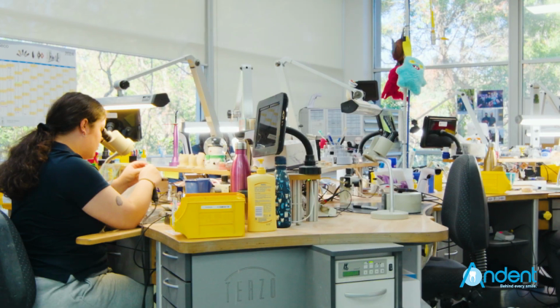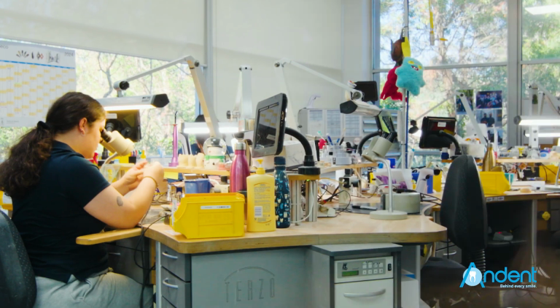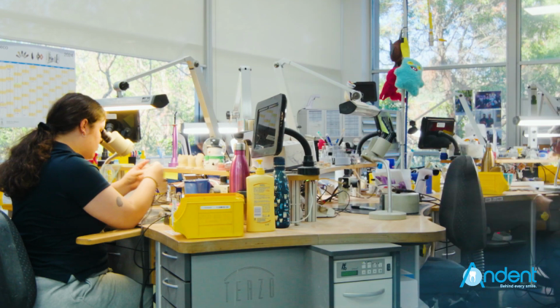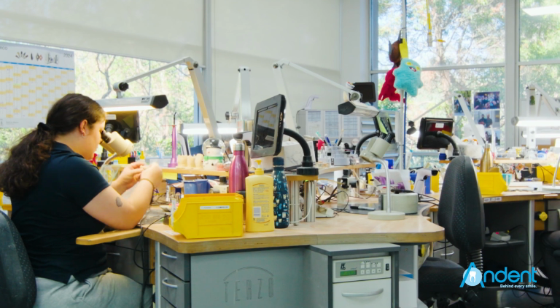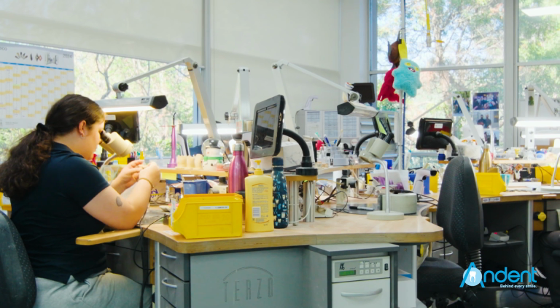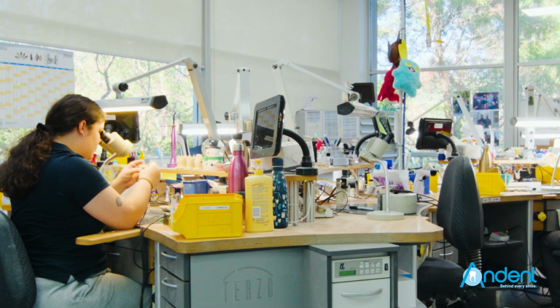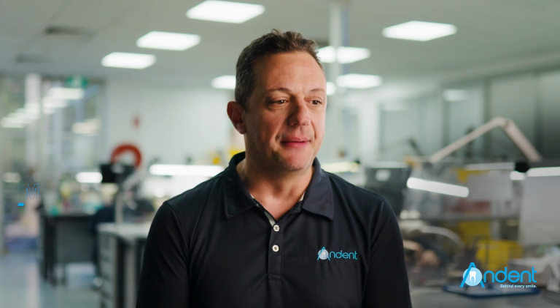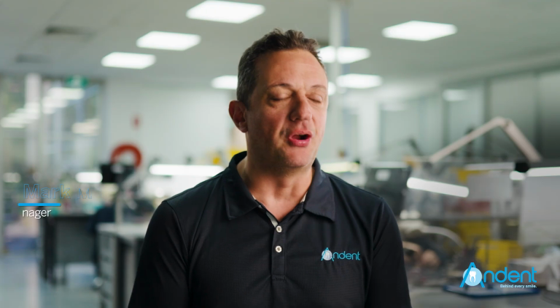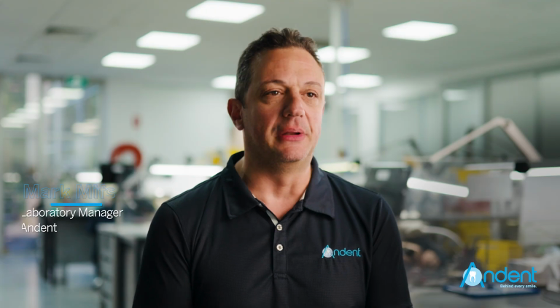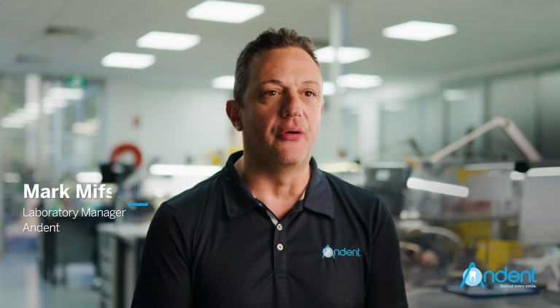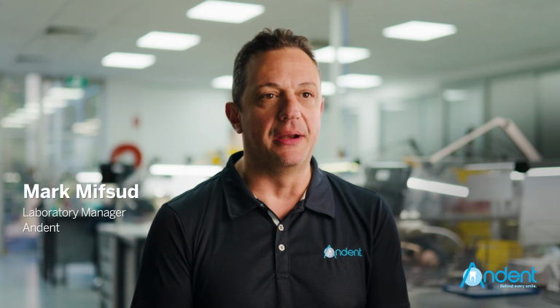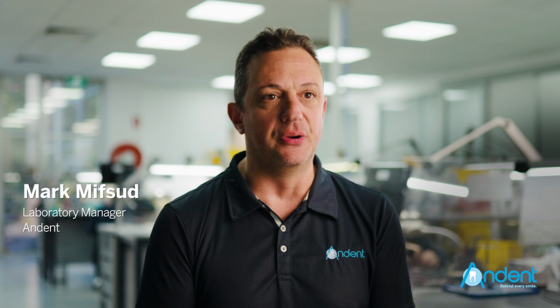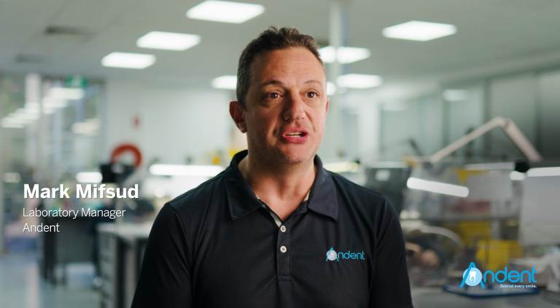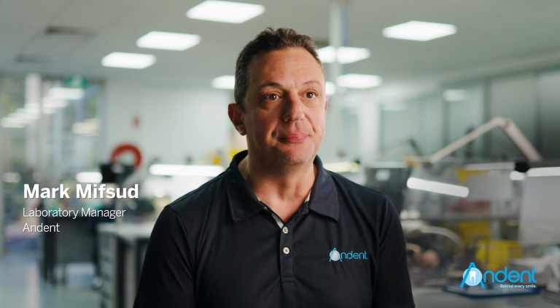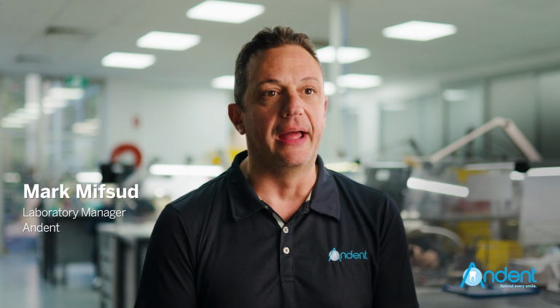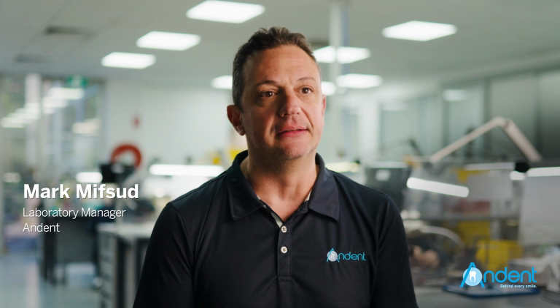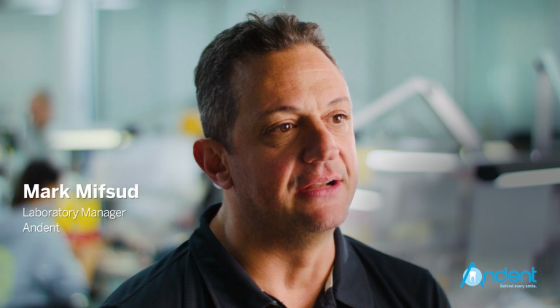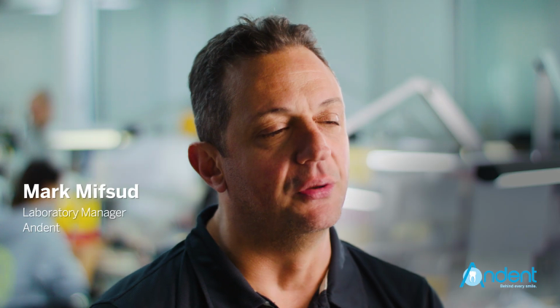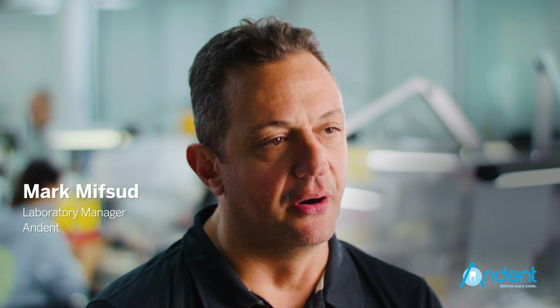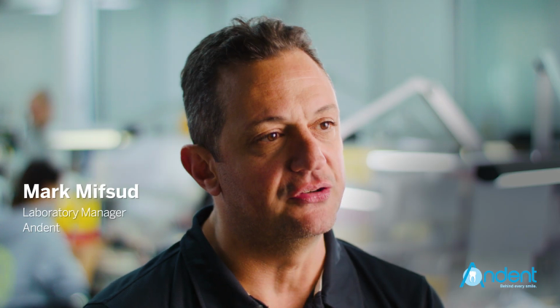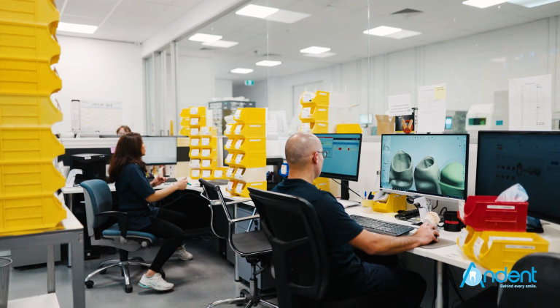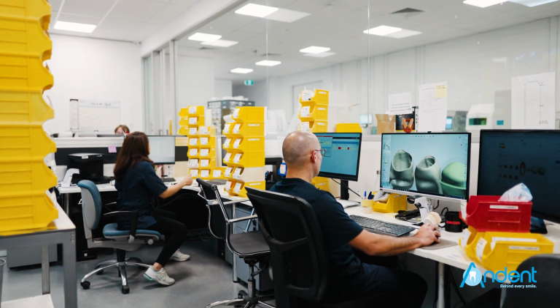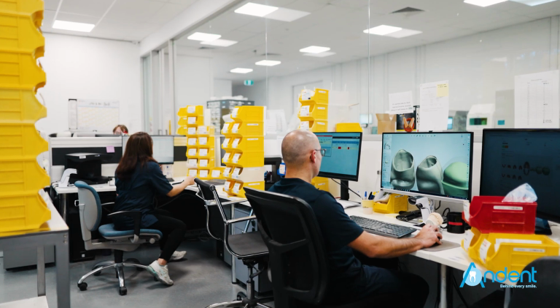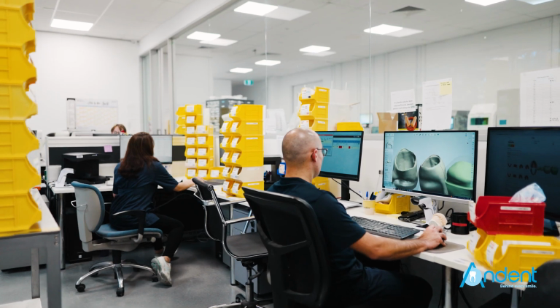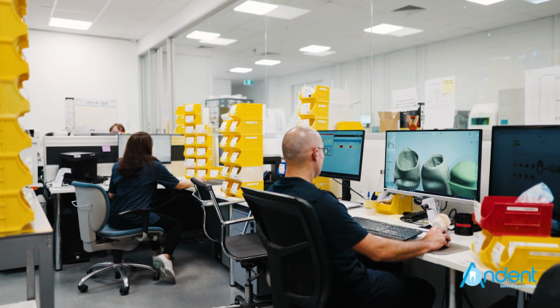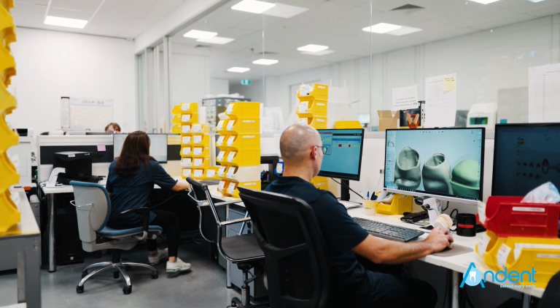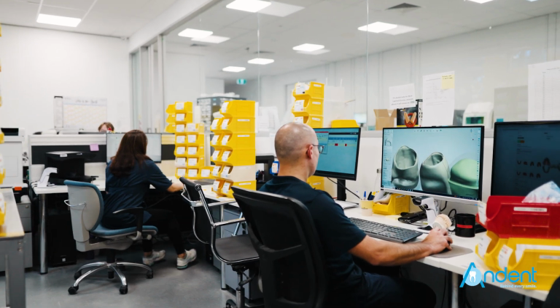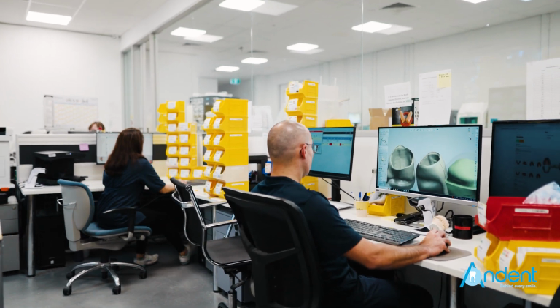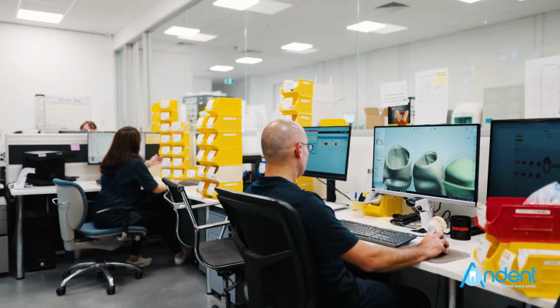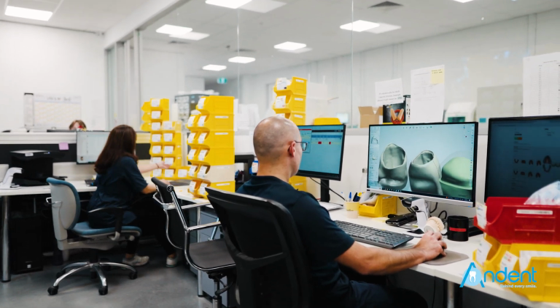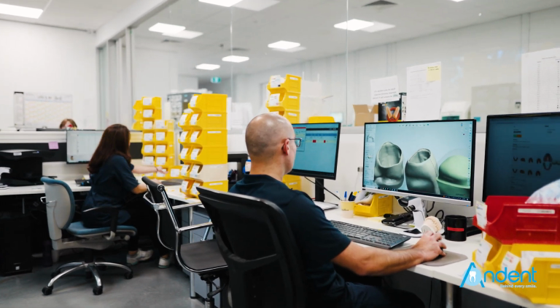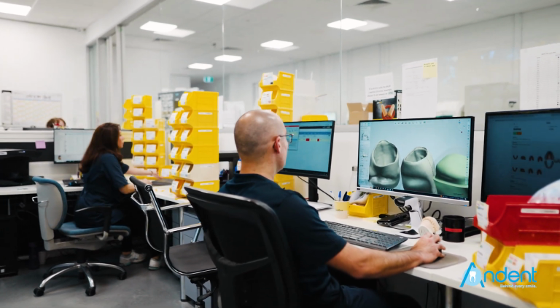A&Dent is a predominantly crown and bridge and implant dental laboratory. We specialise in digital dentistry.